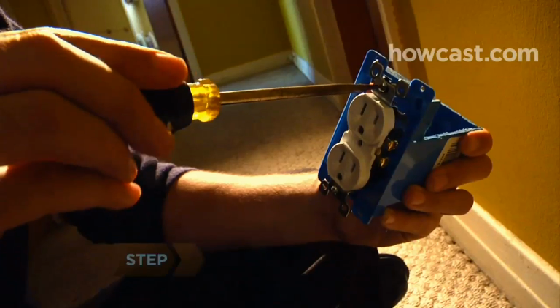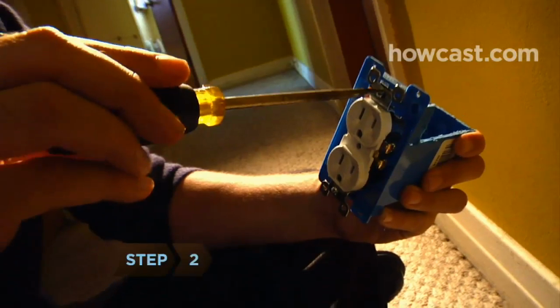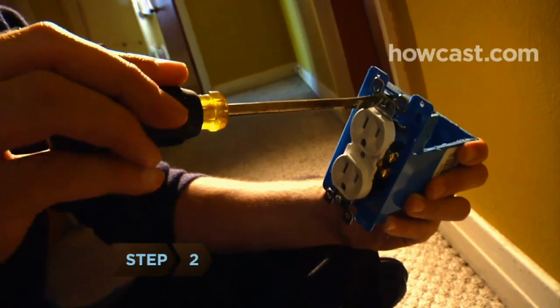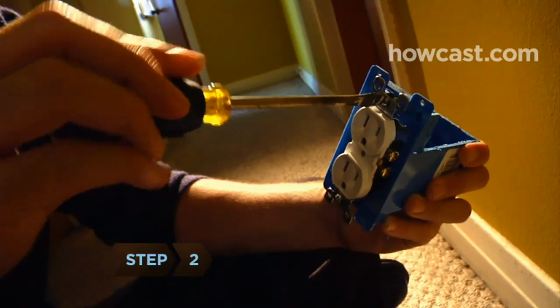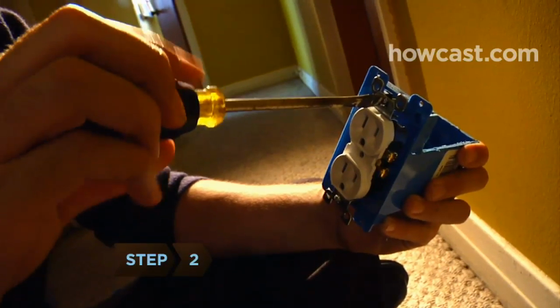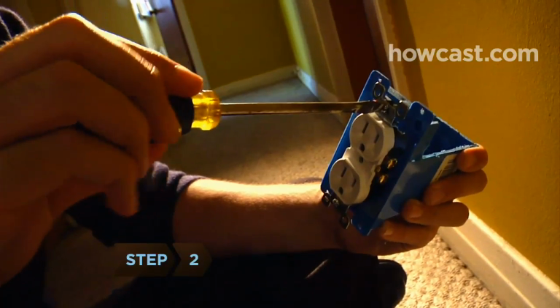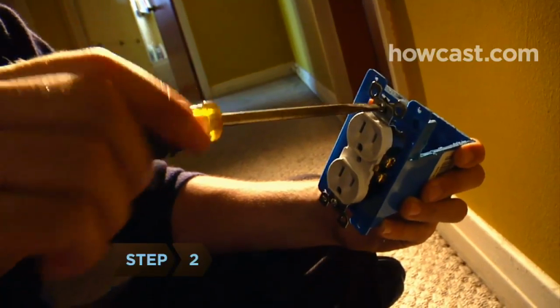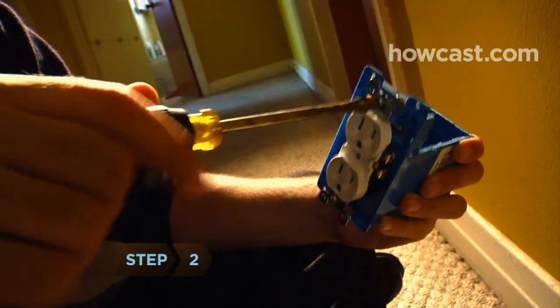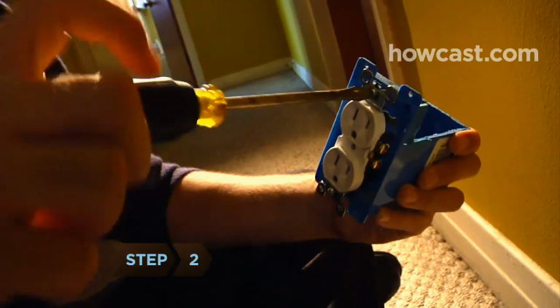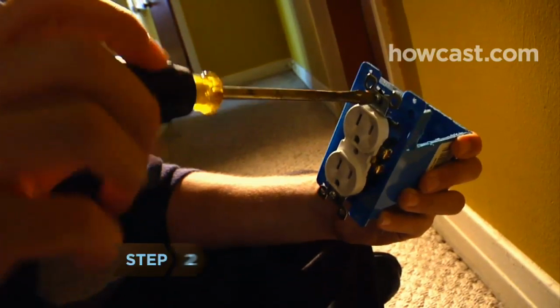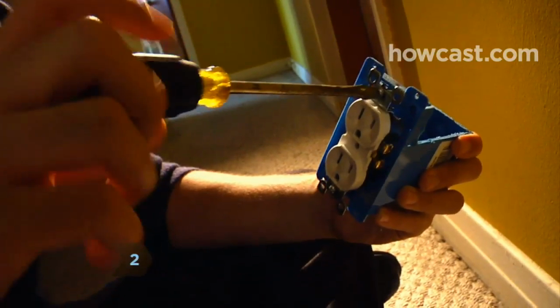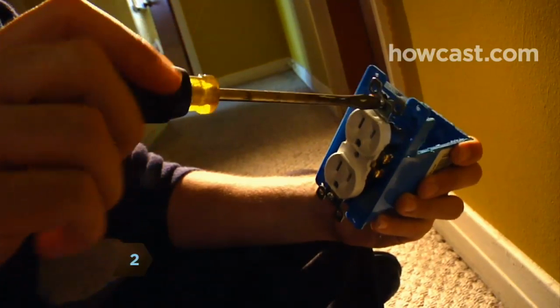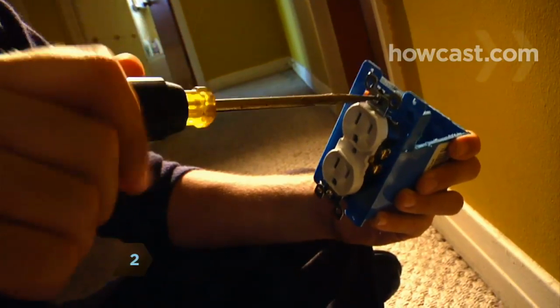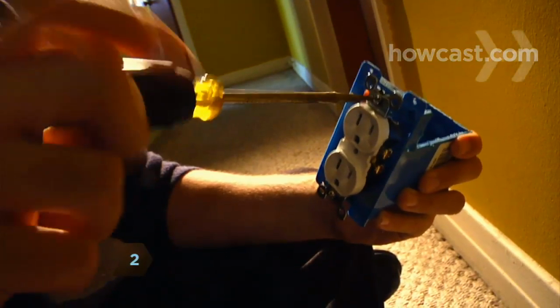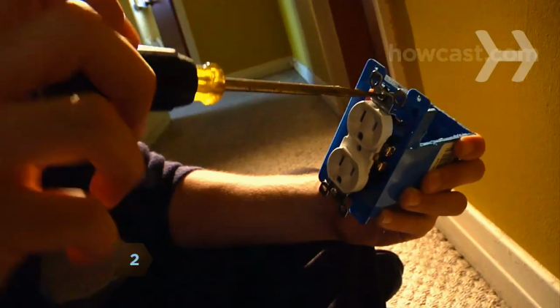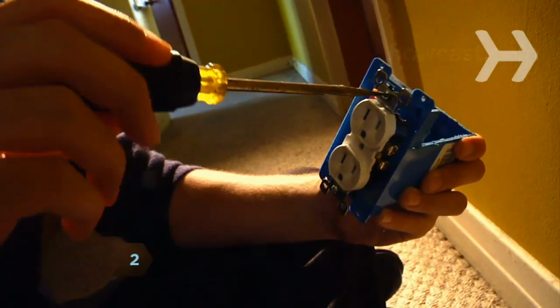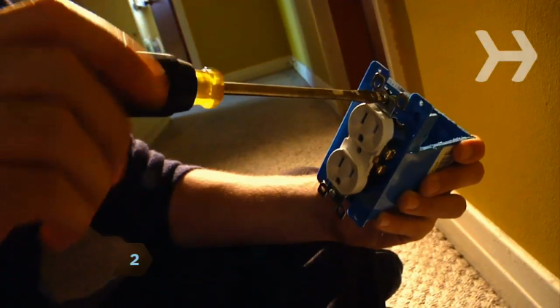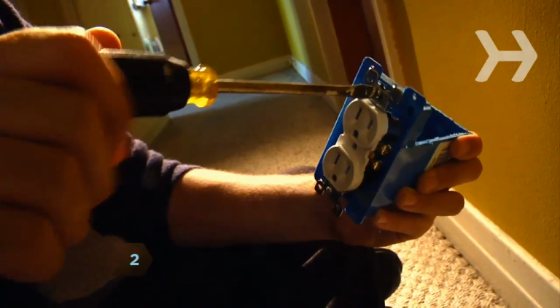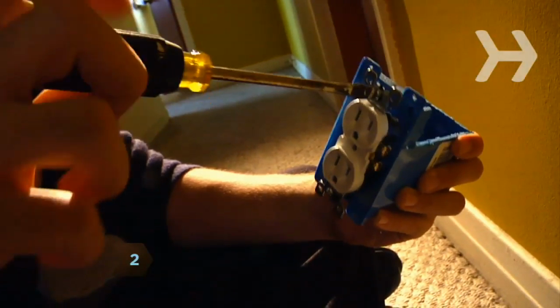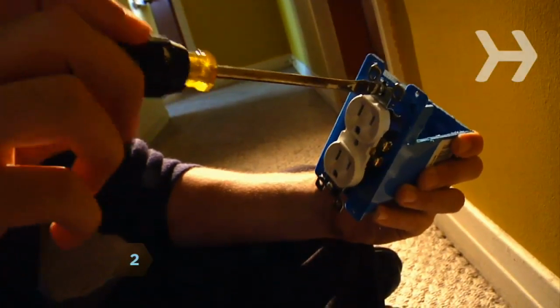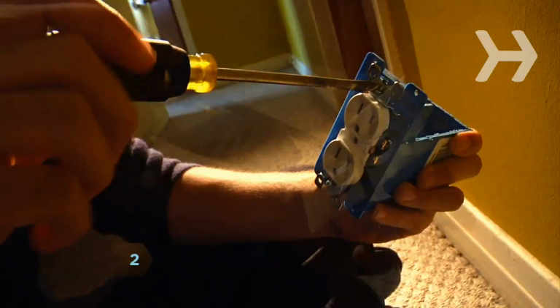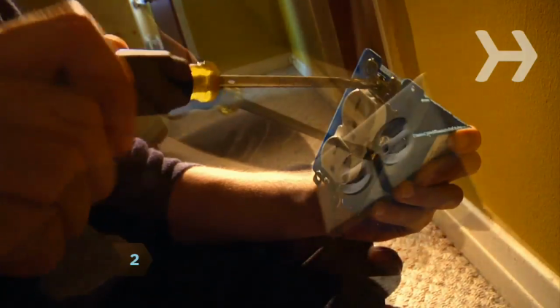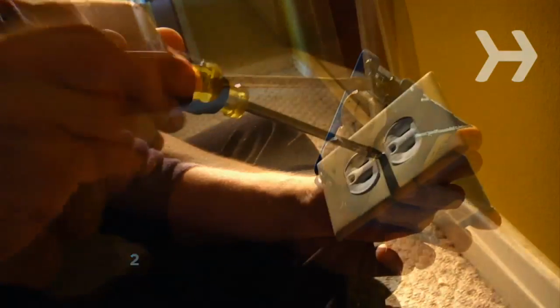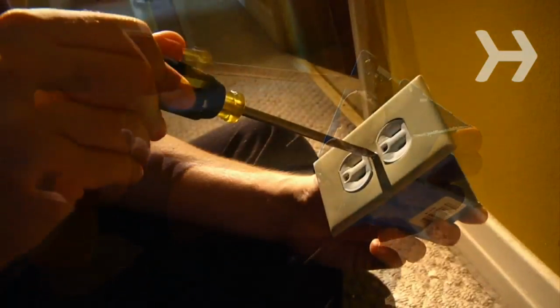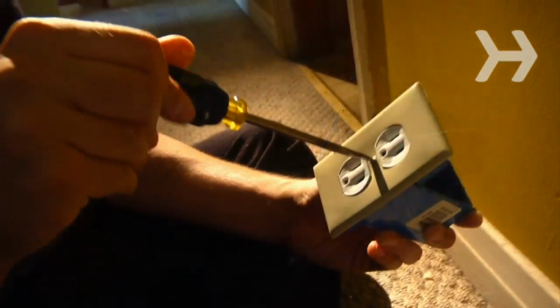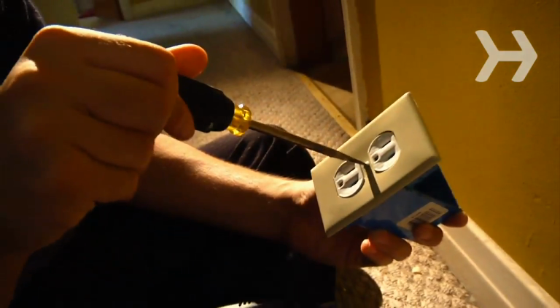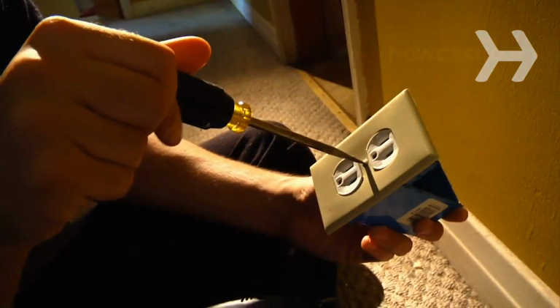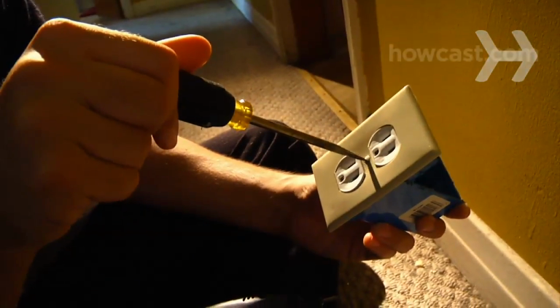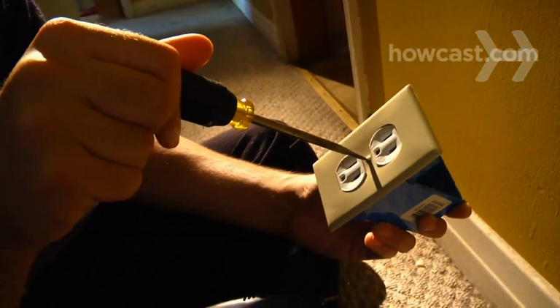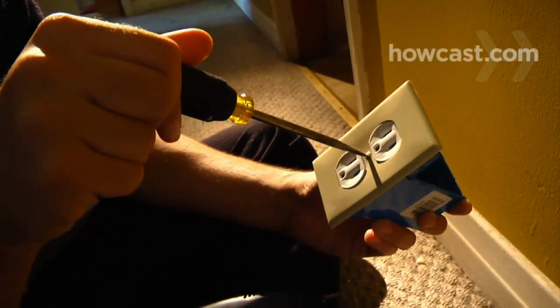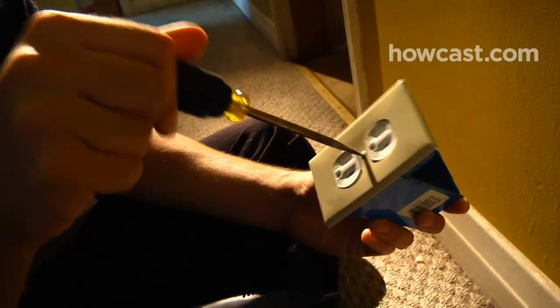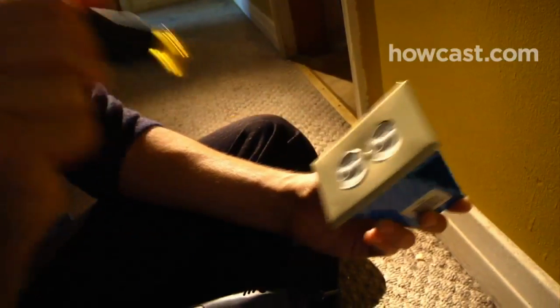Step 2. Screw the electrical socket to the open face of the switch box, then screw the faceplate to the socket.